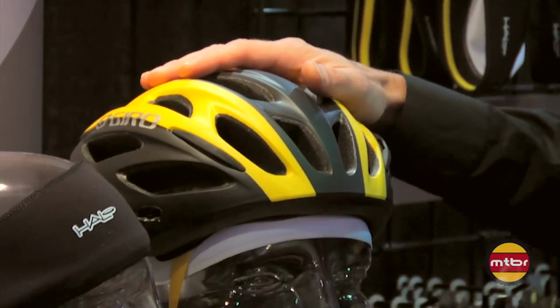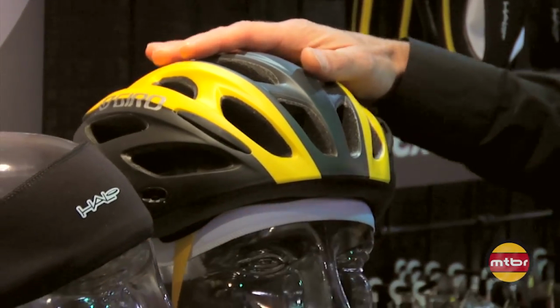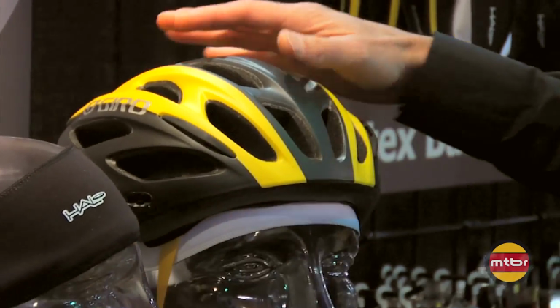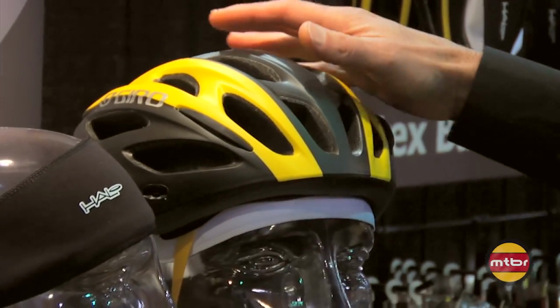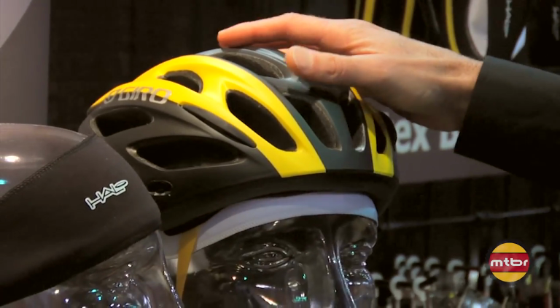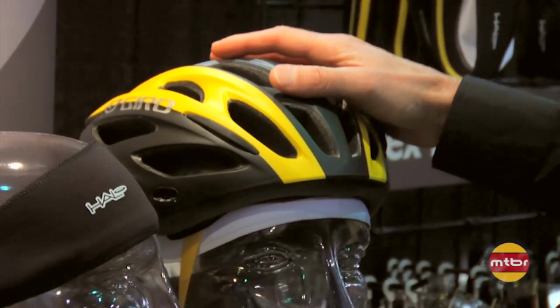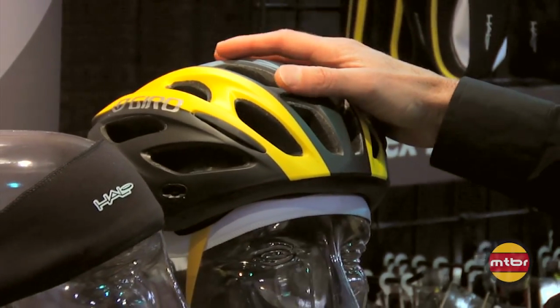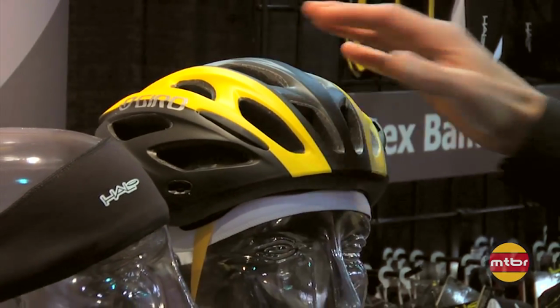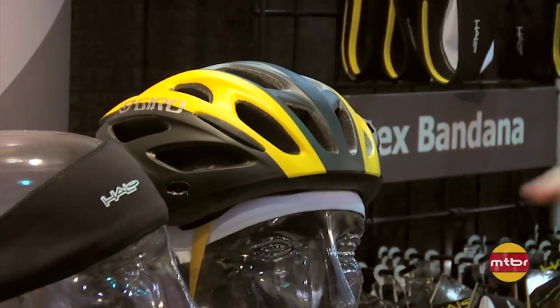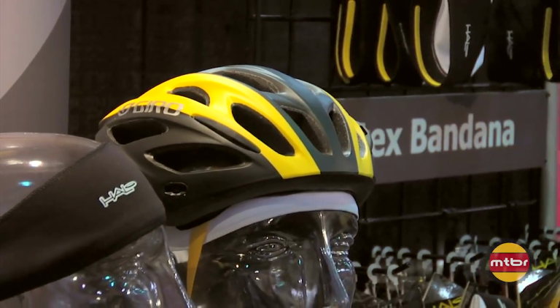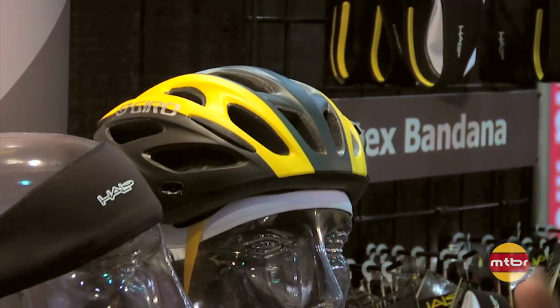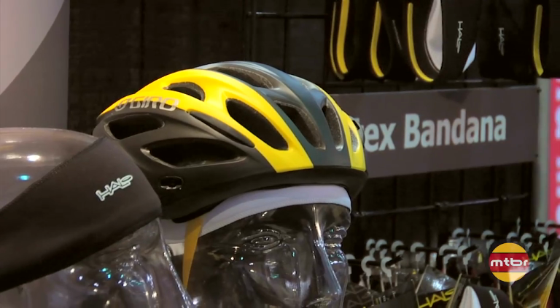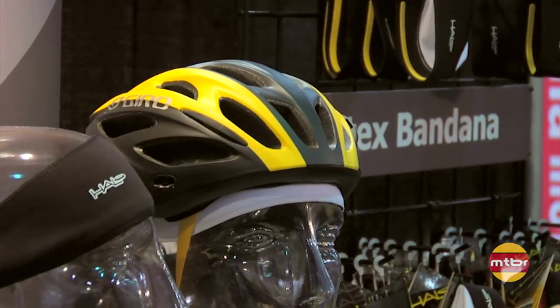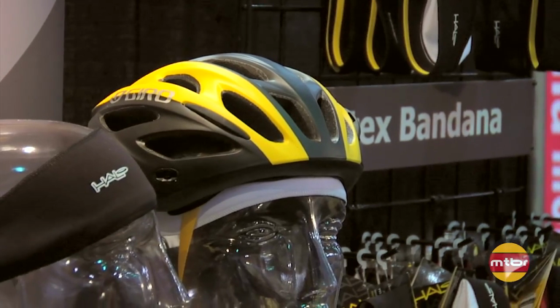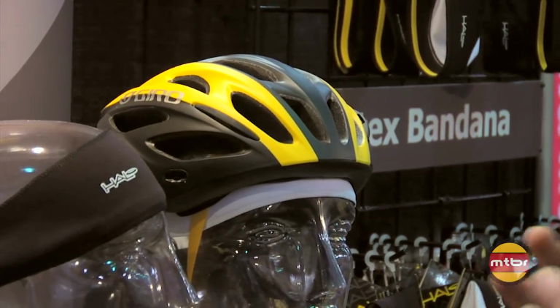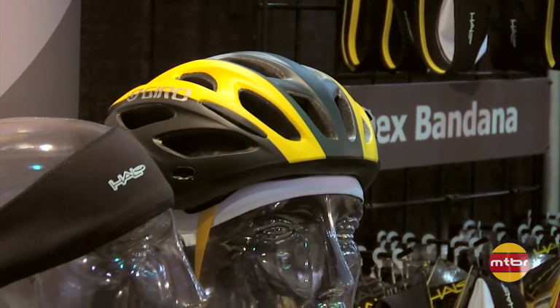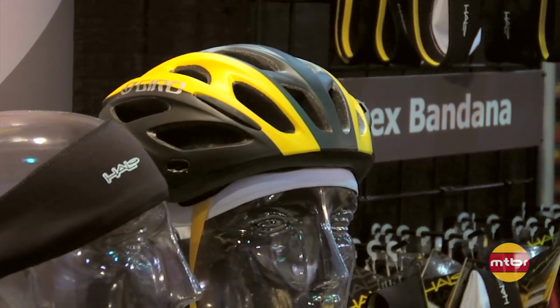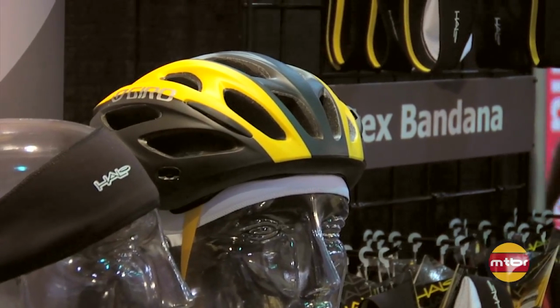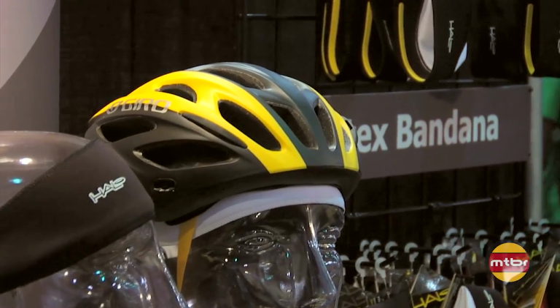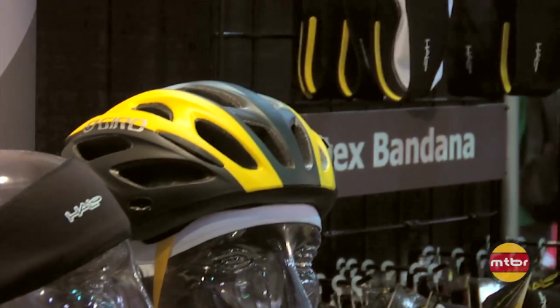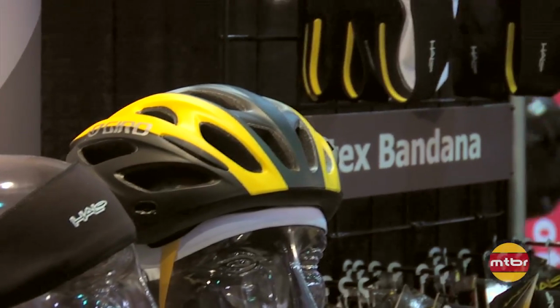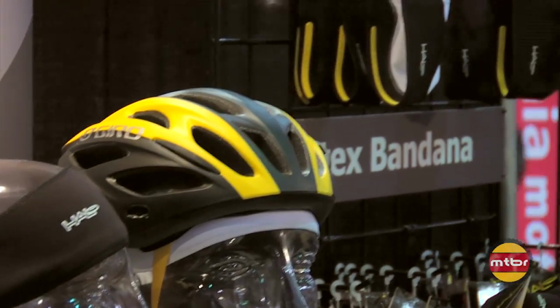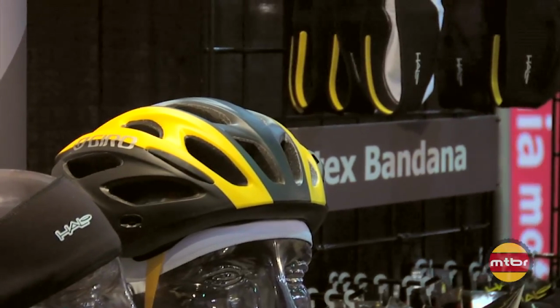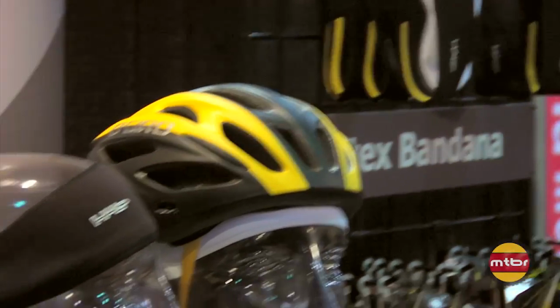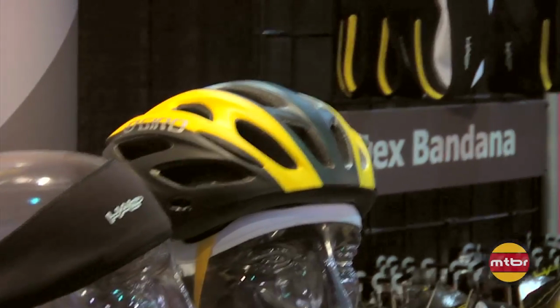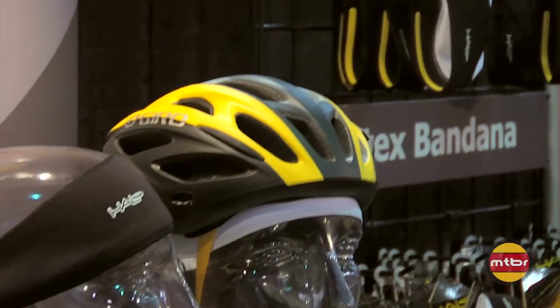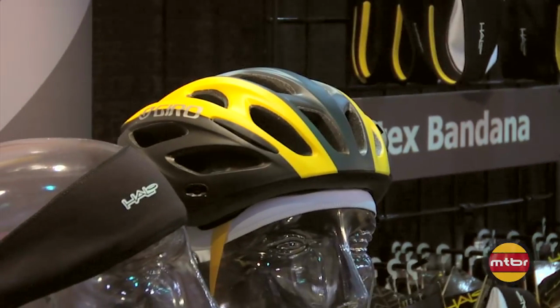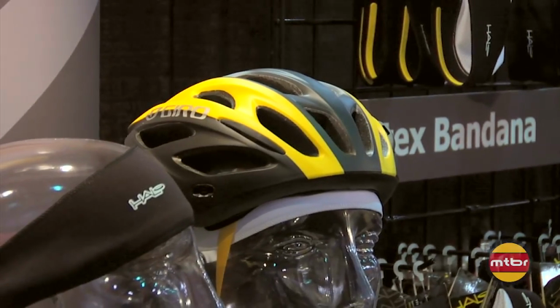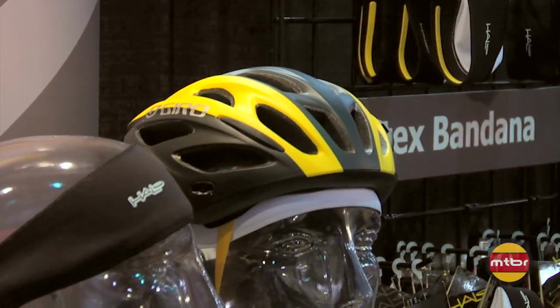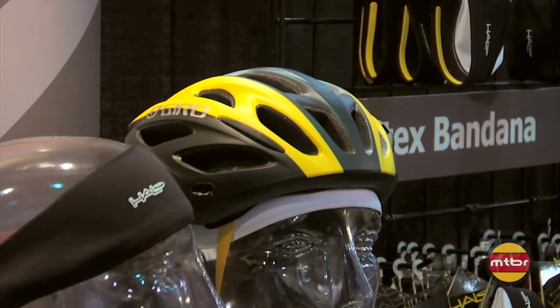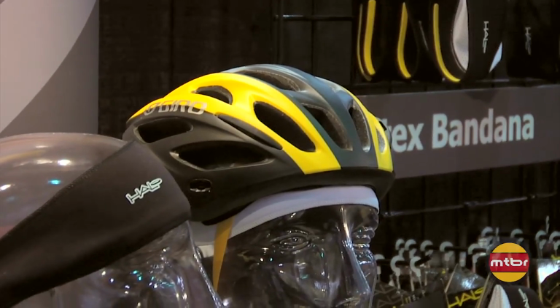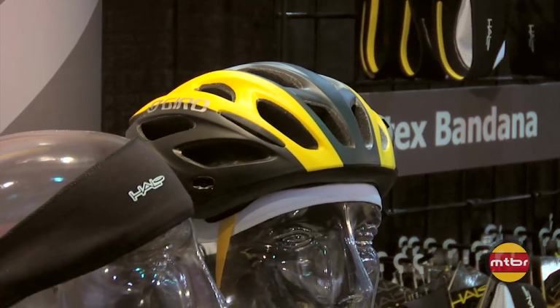A lot of people take out their helmet liners and just wear a Halo Headband, because once you ride with it, you're never going to want to ride without it — it works that well.